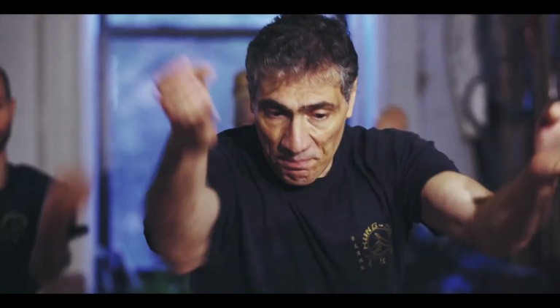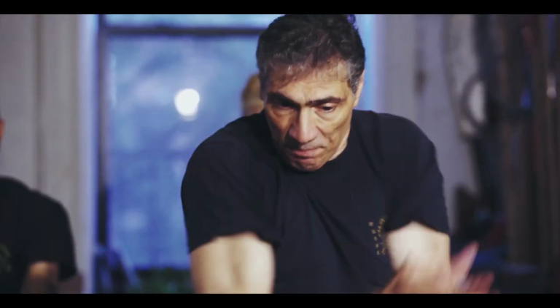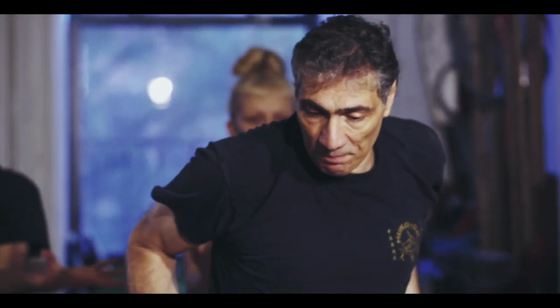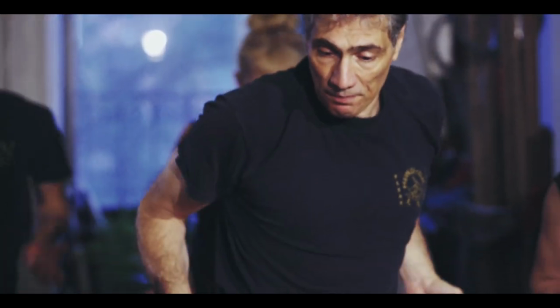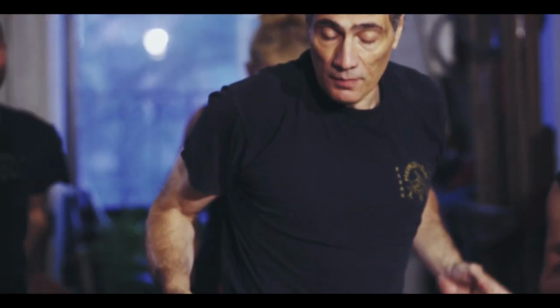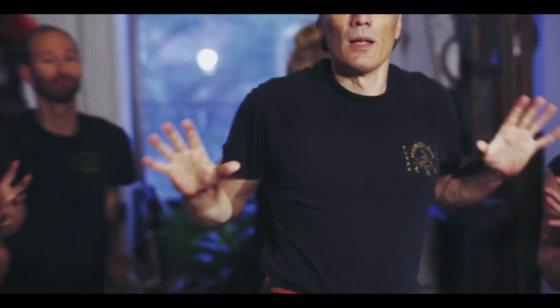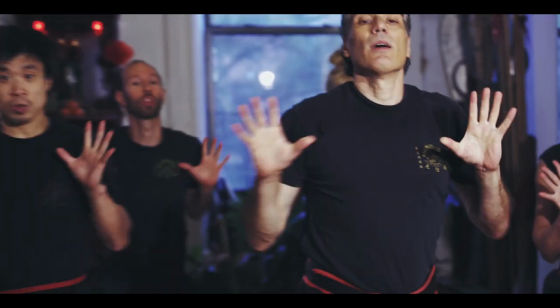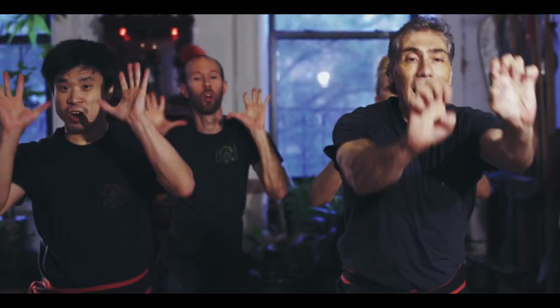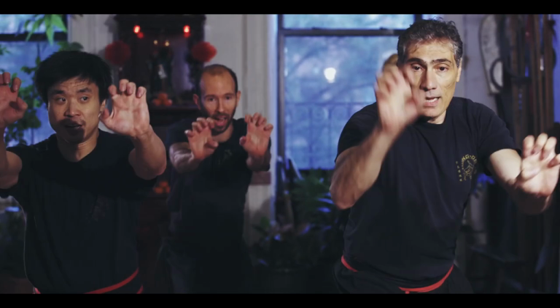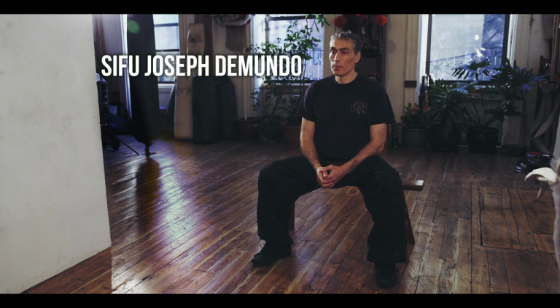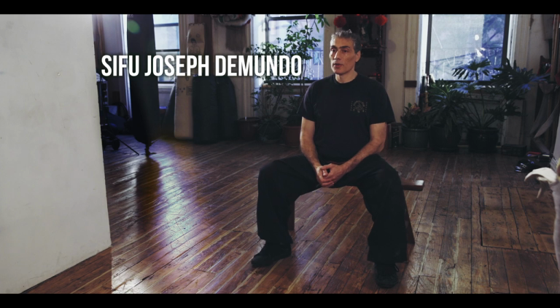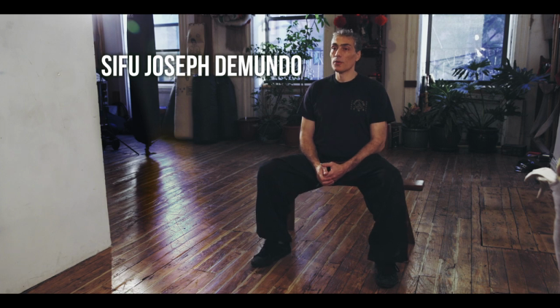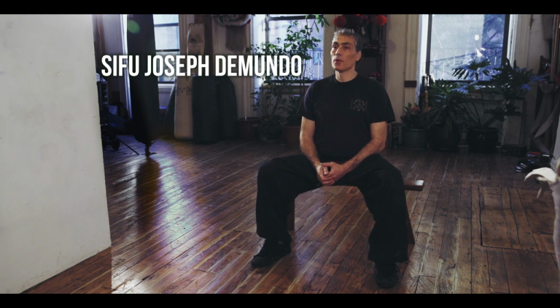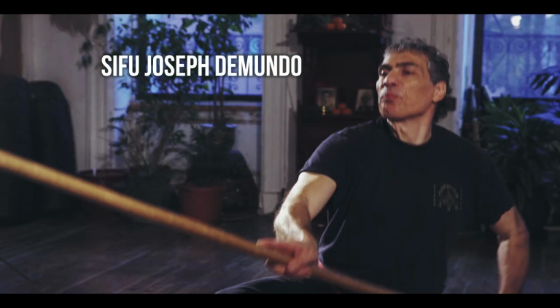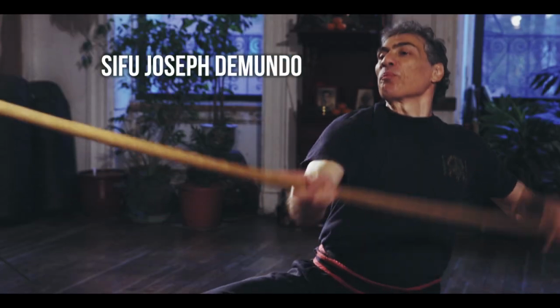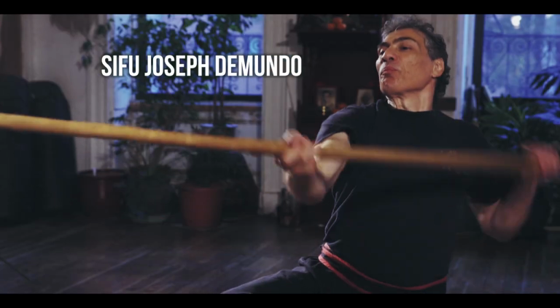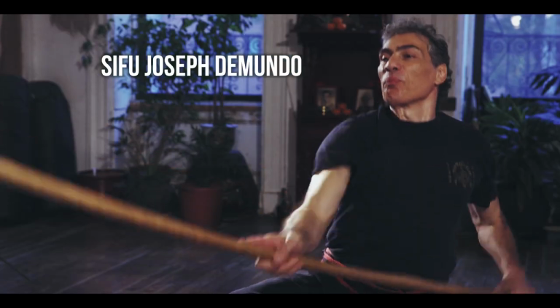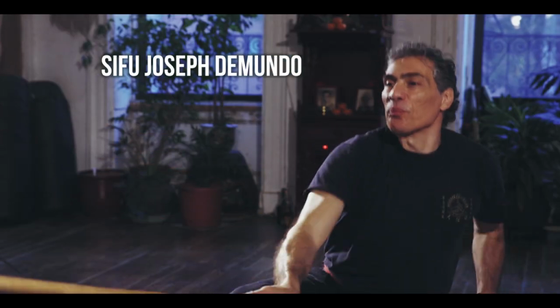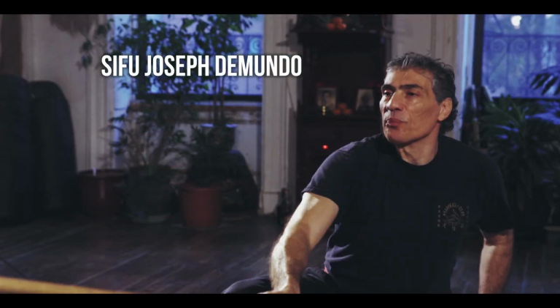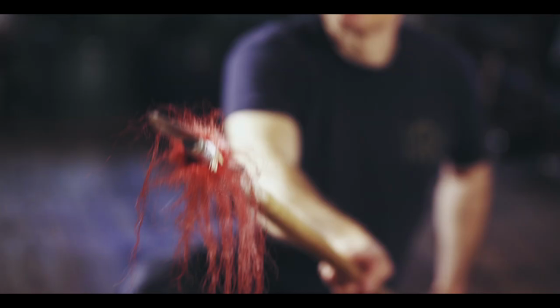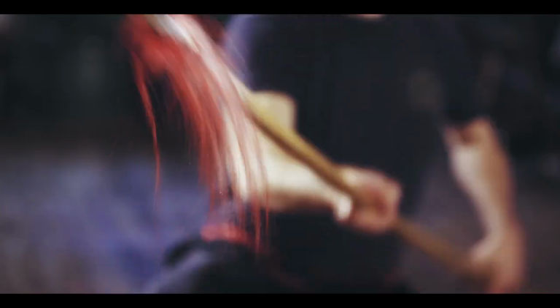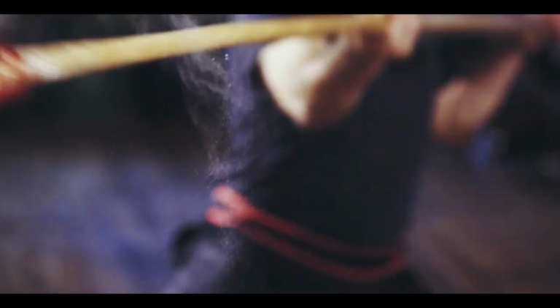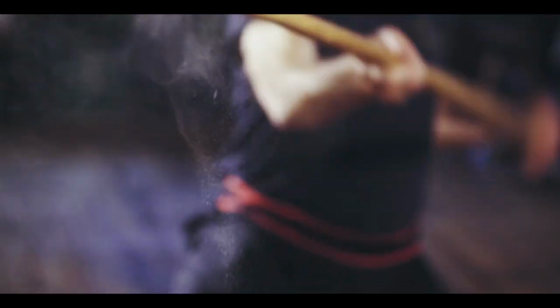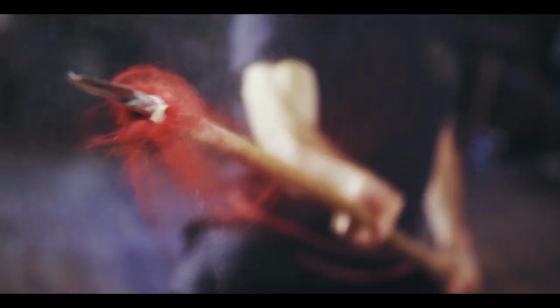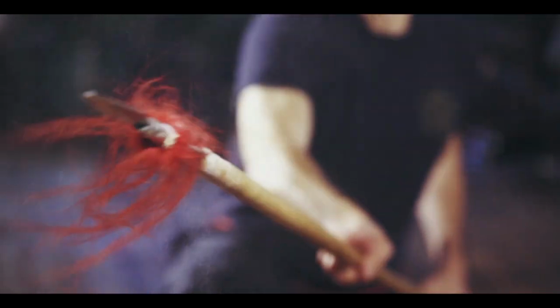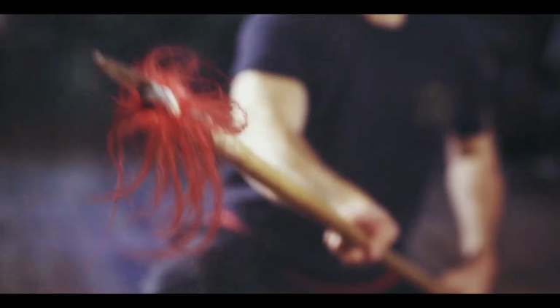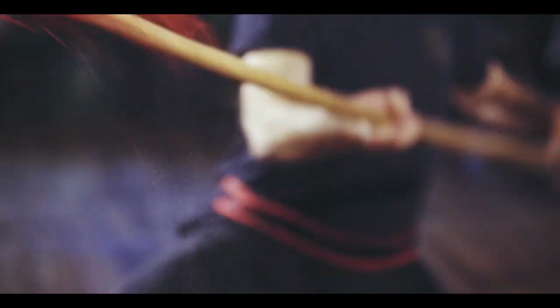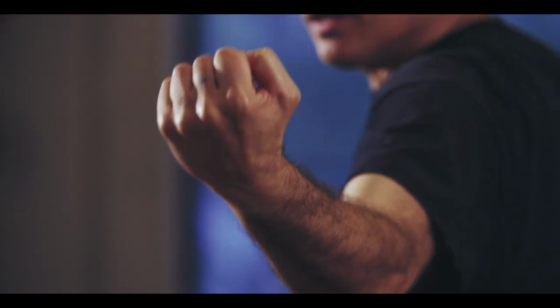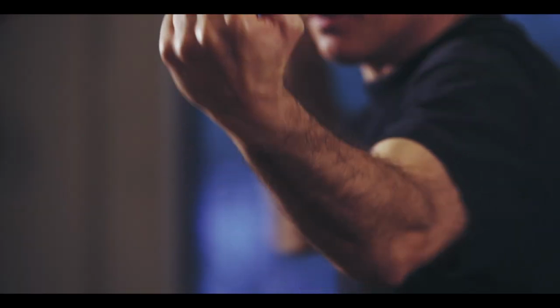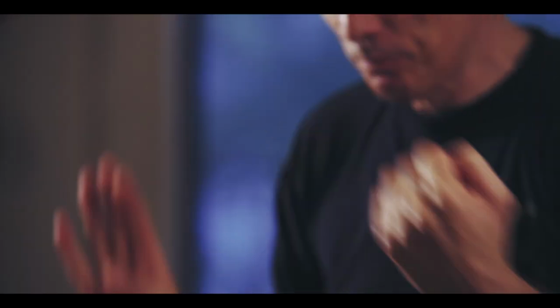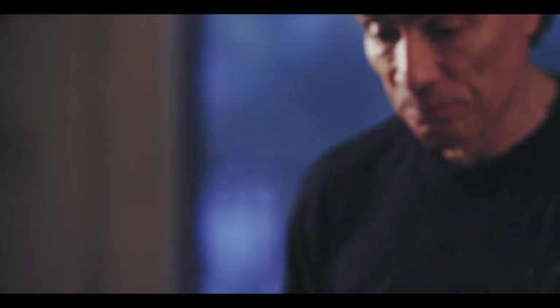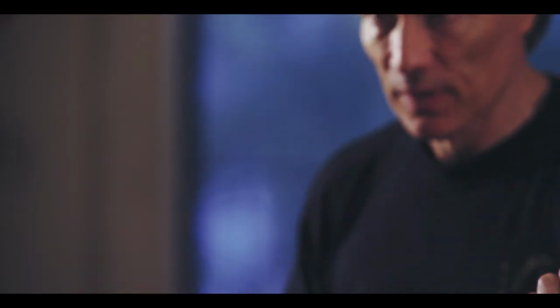My name is Joseph. I've been studying hungar for the past 25 years.